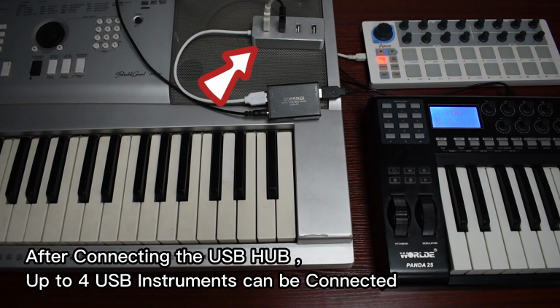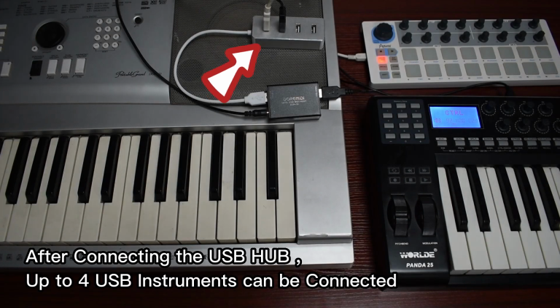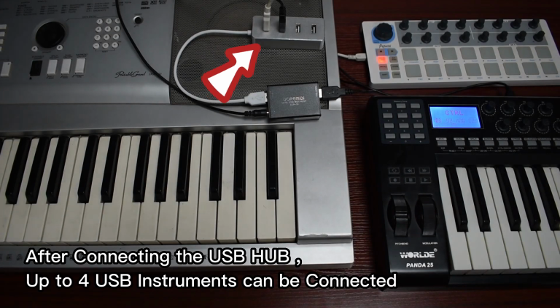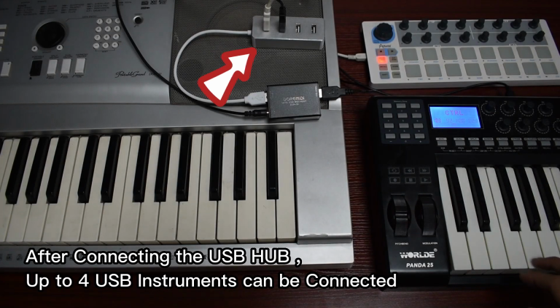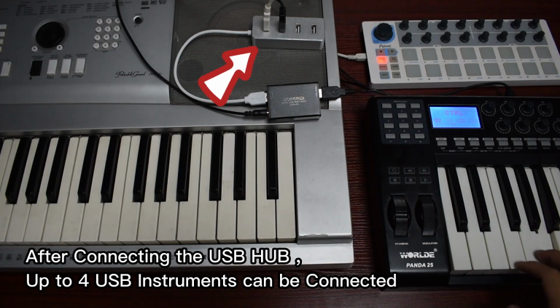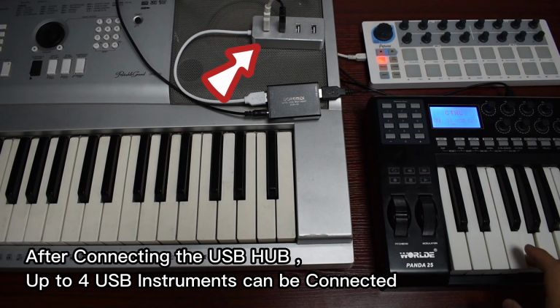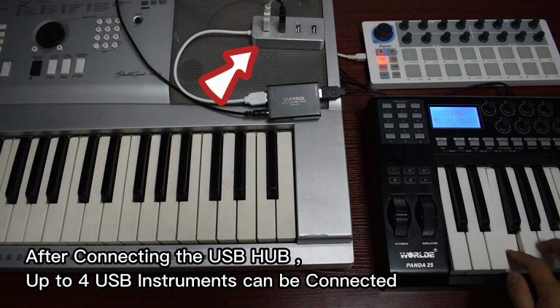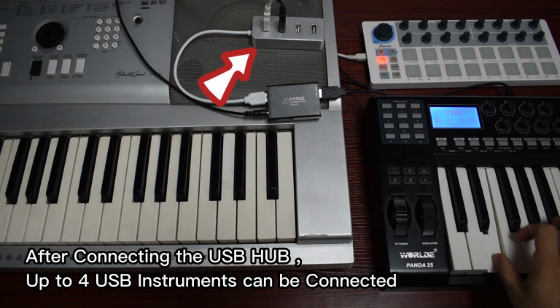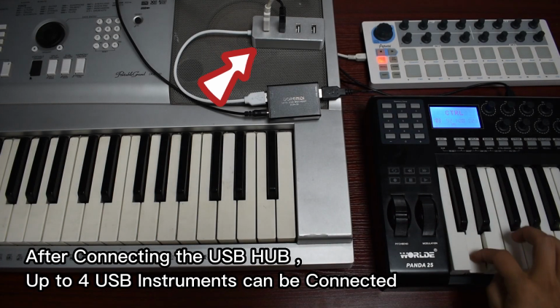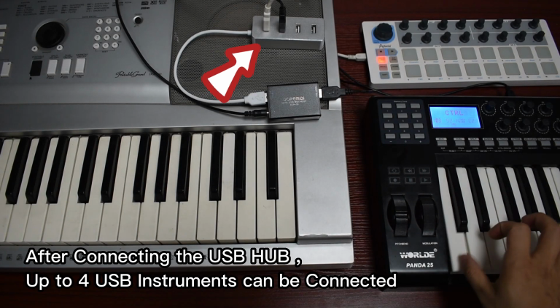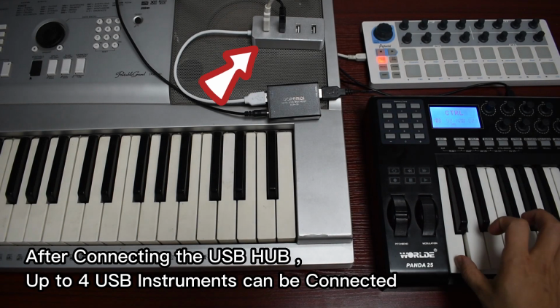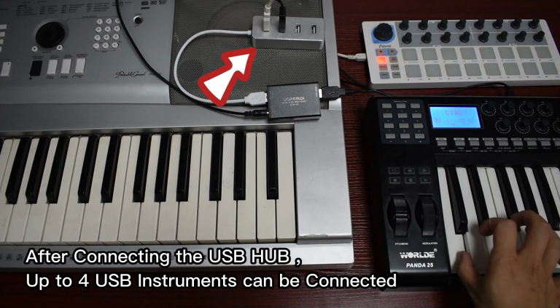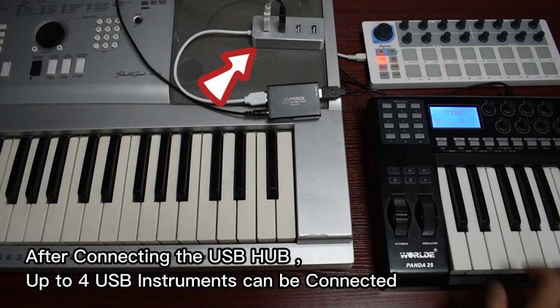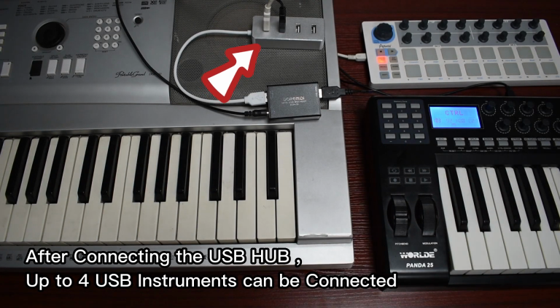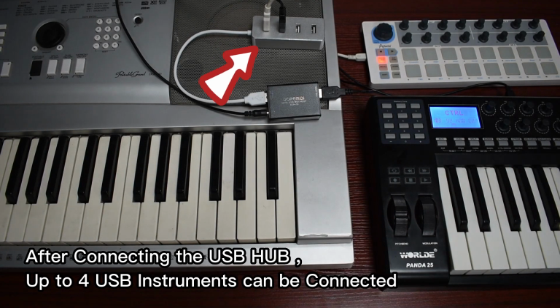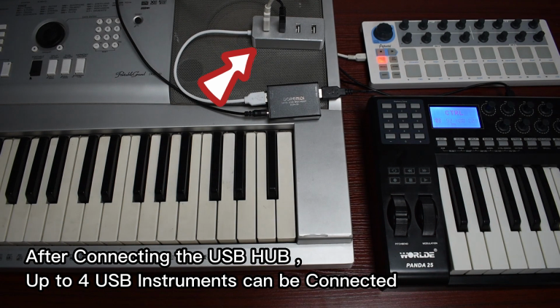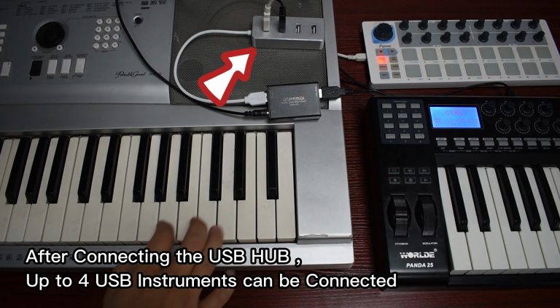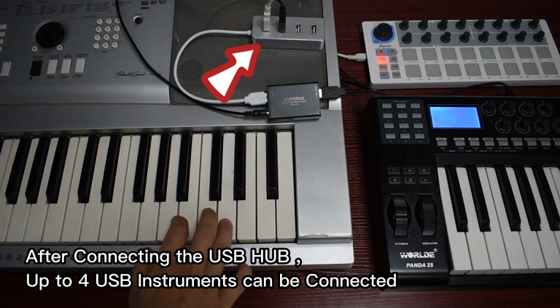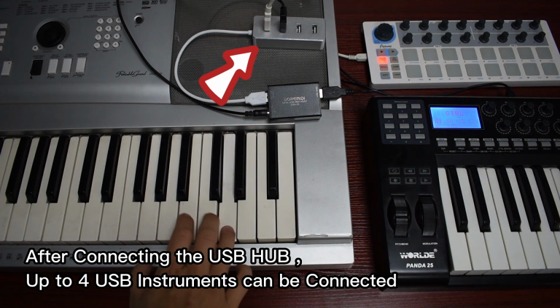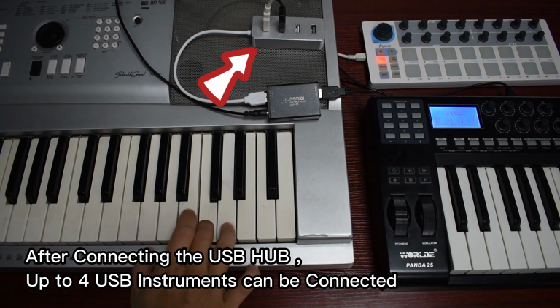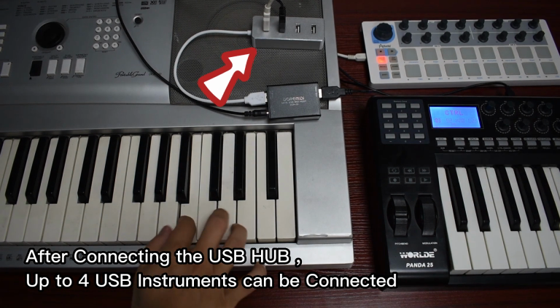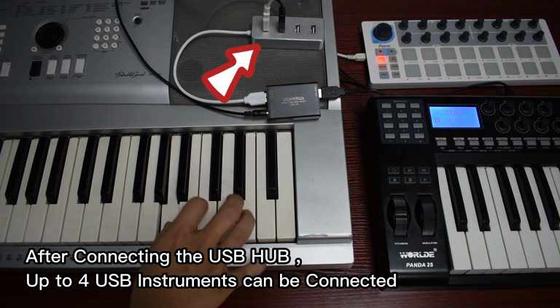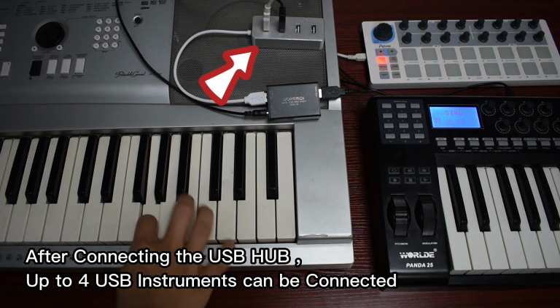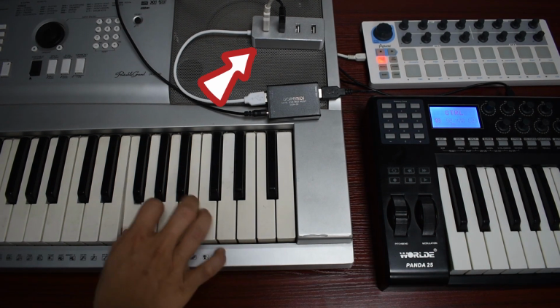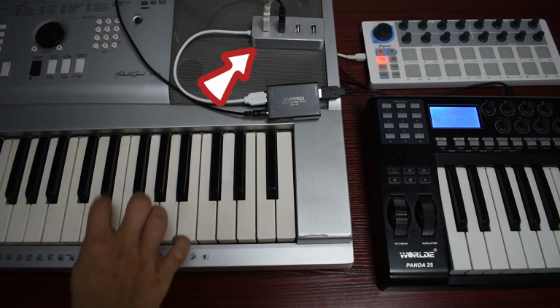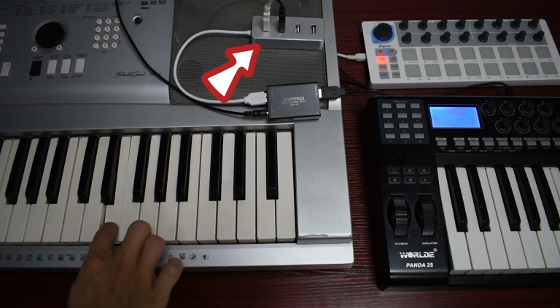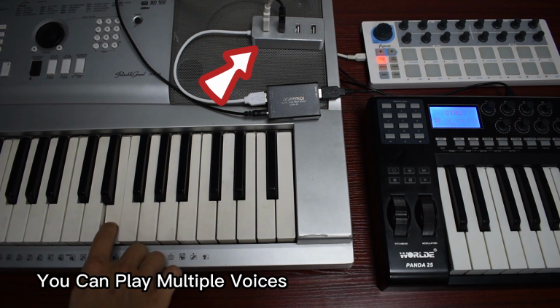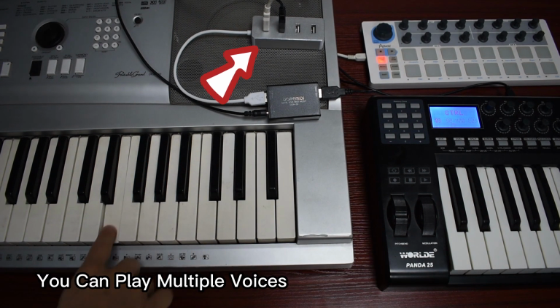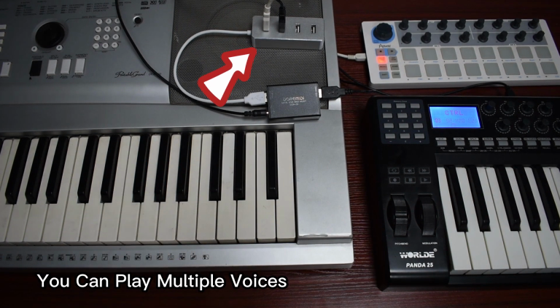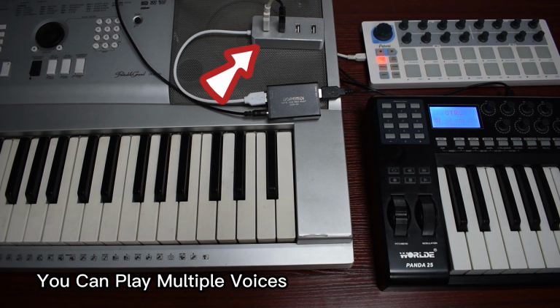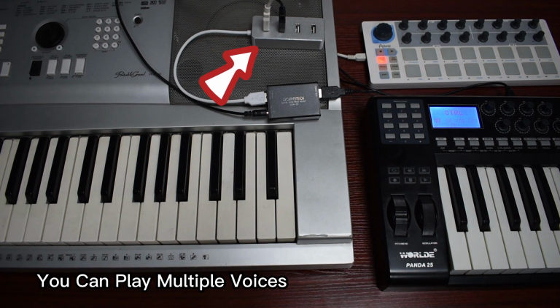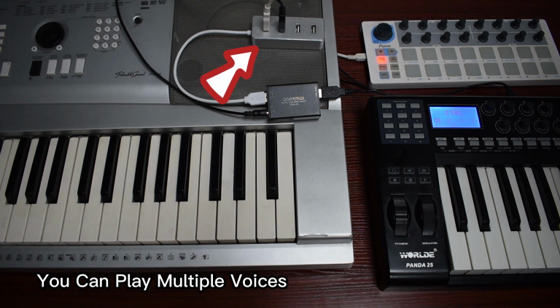After connecting a USB hub, up to four USB instruments can be connected. You can play multiple voices.